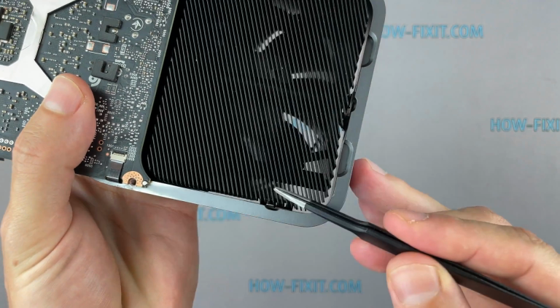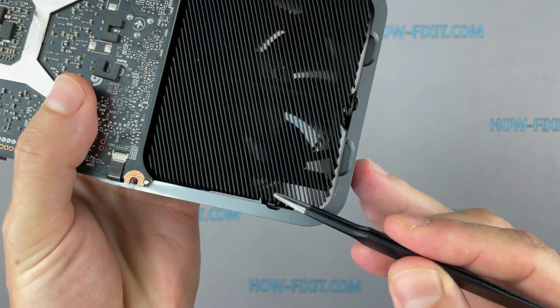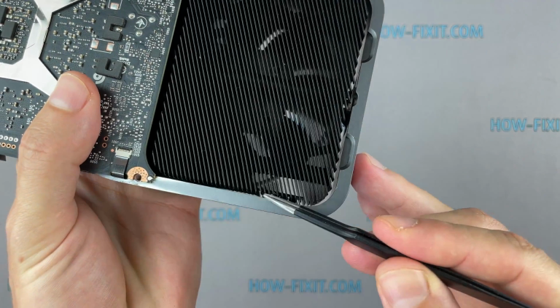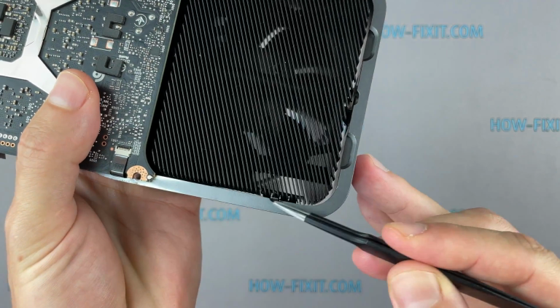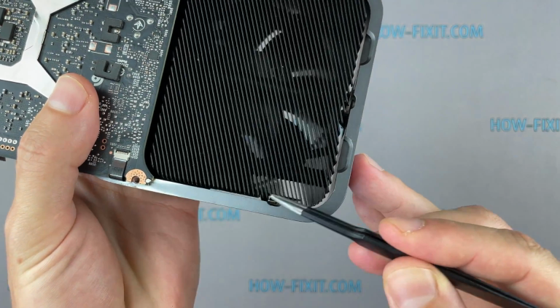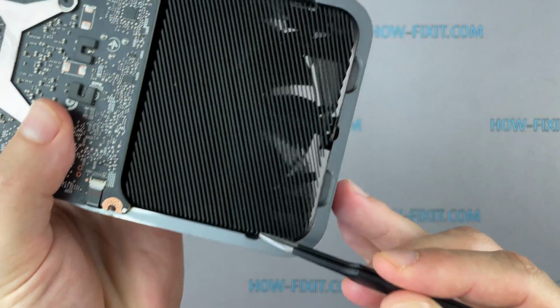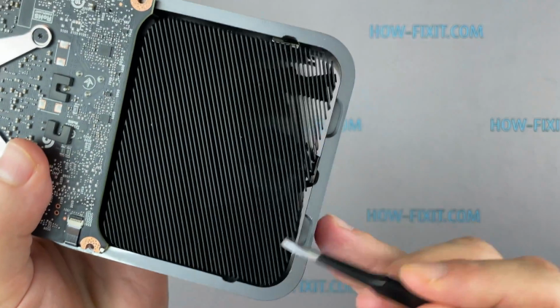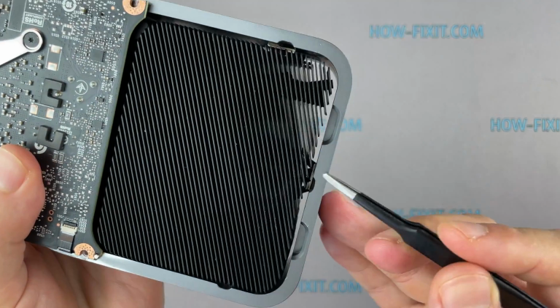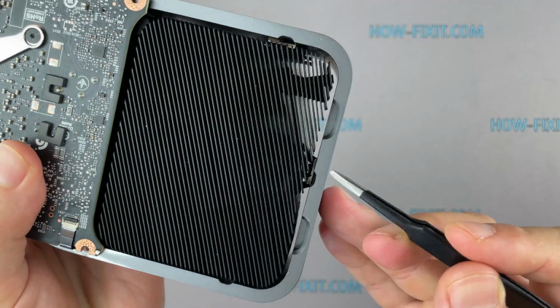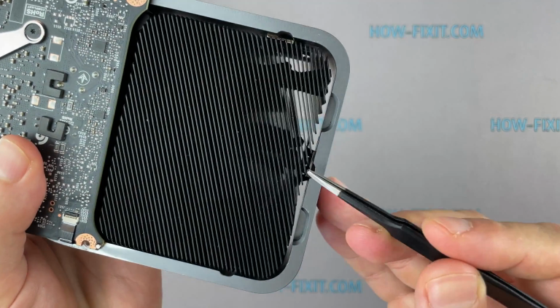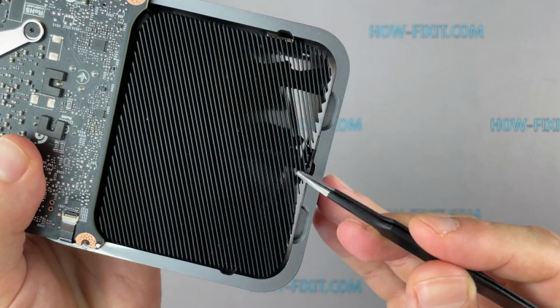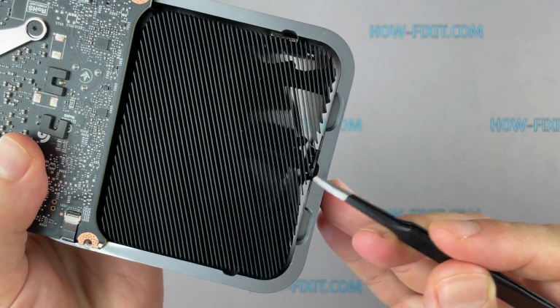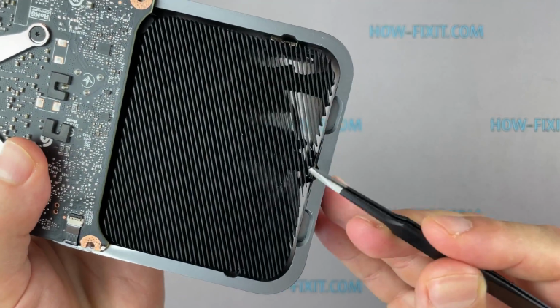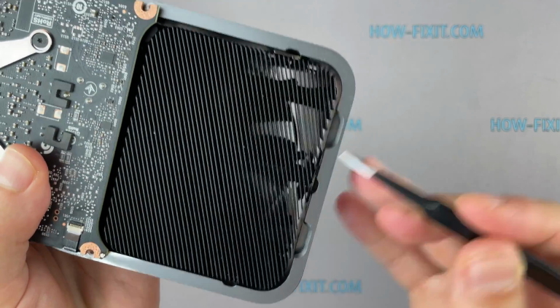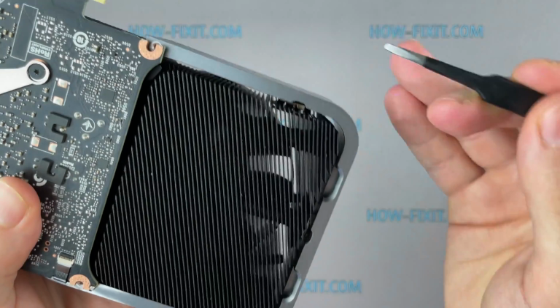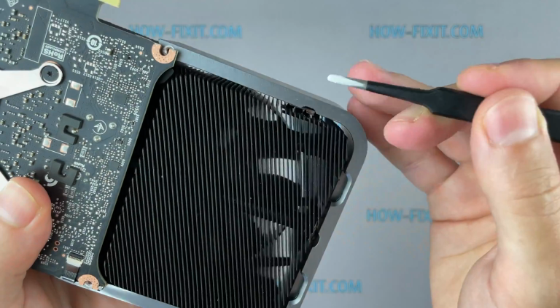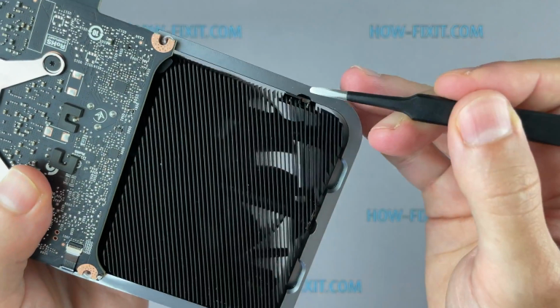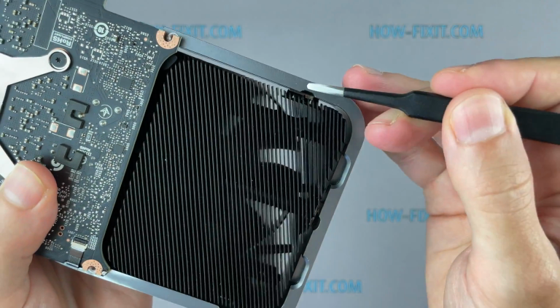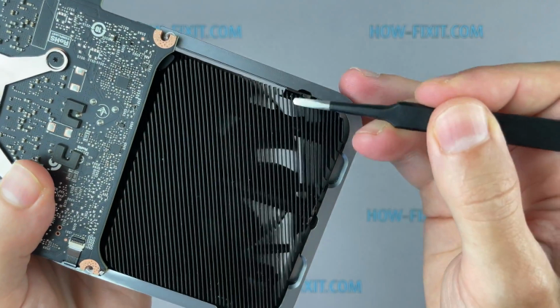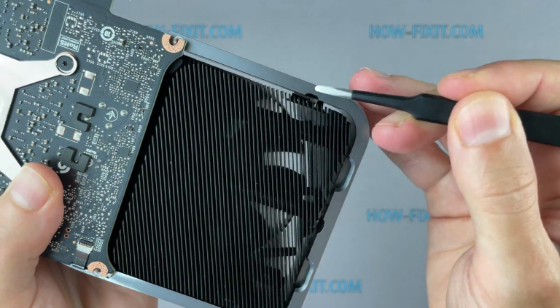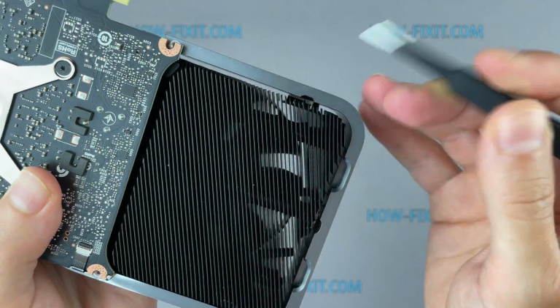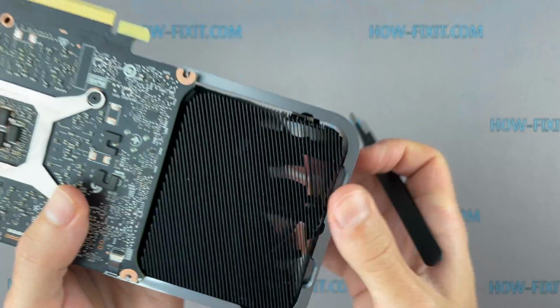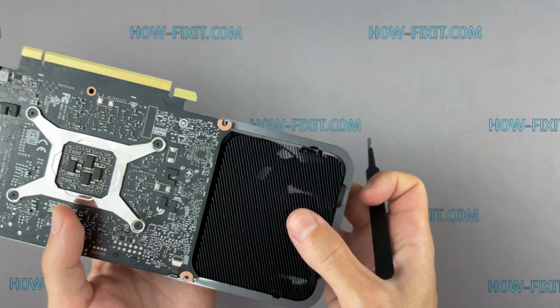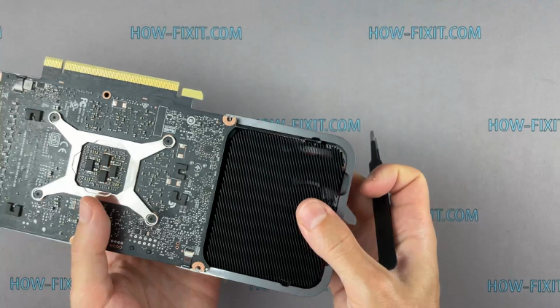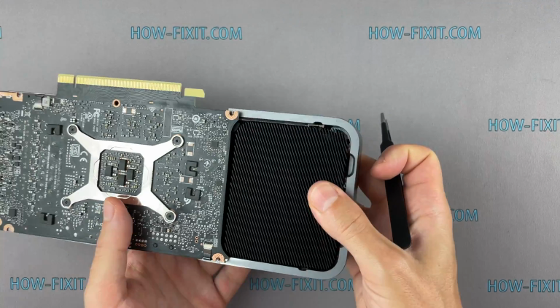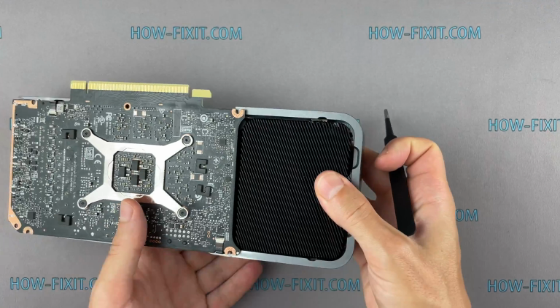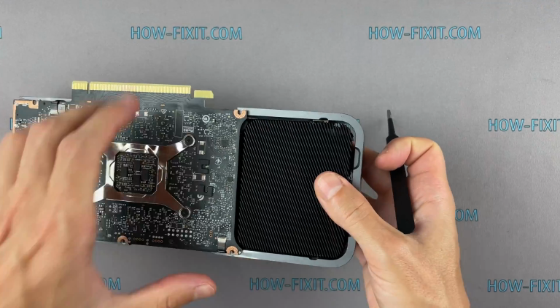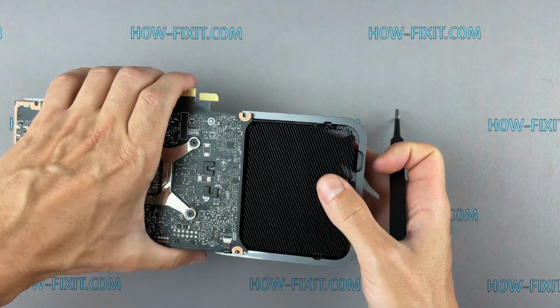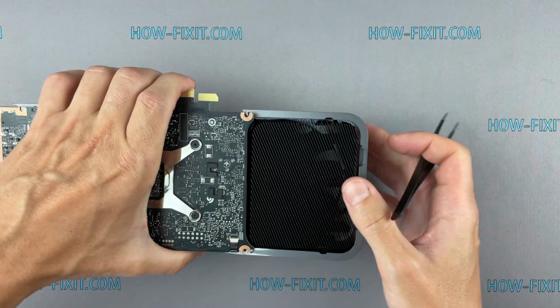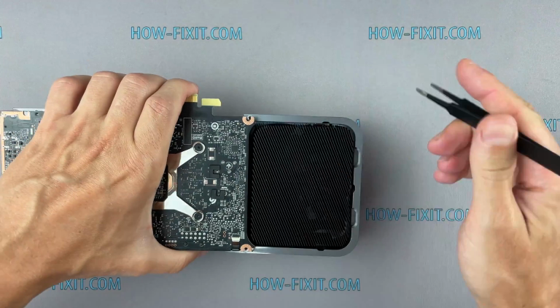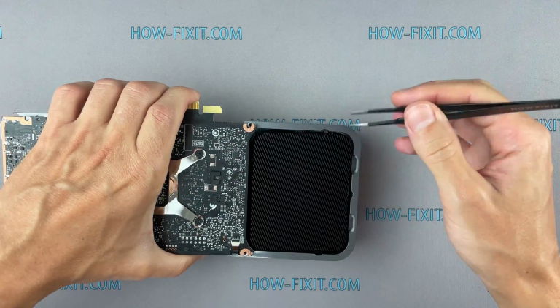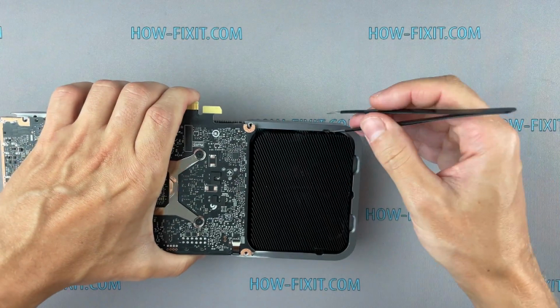Press on these metal holders and the metal frame is removed from the heatsink.